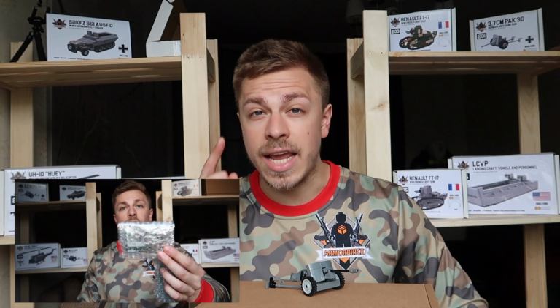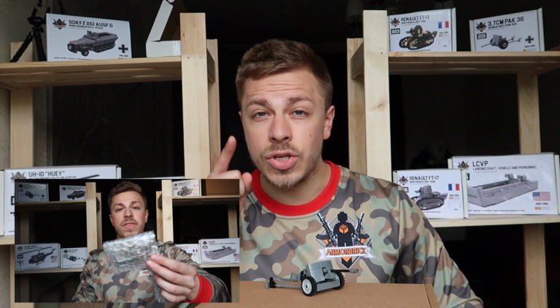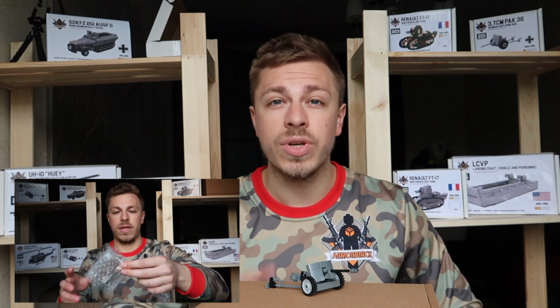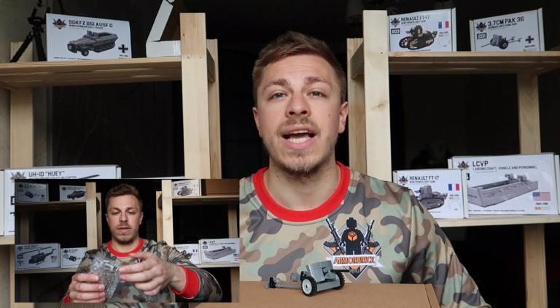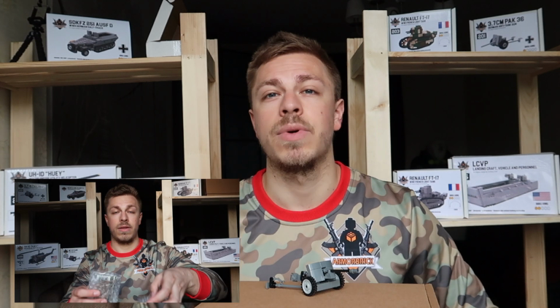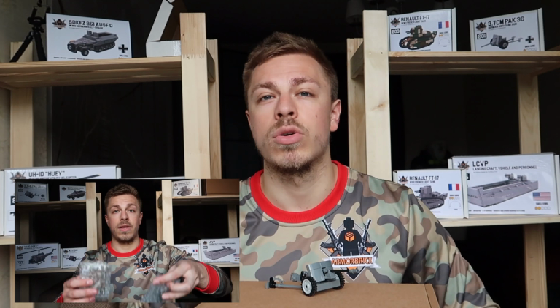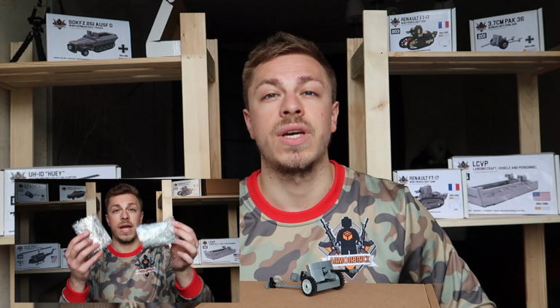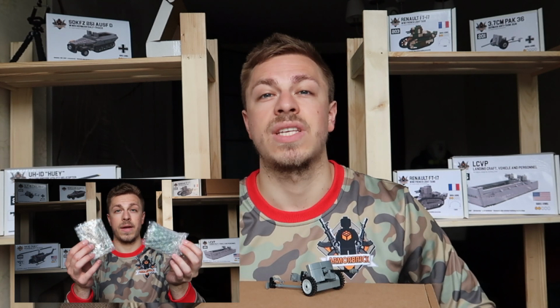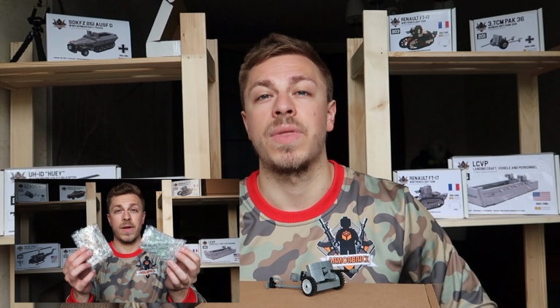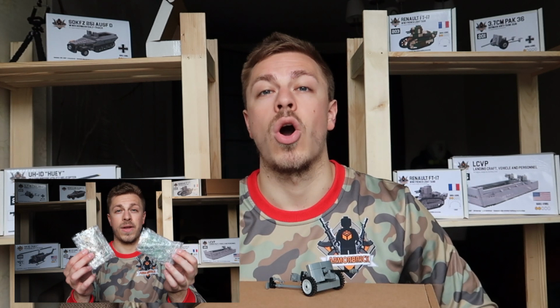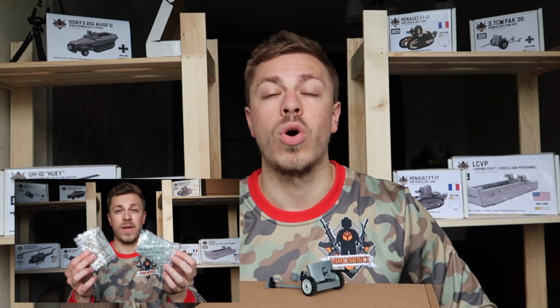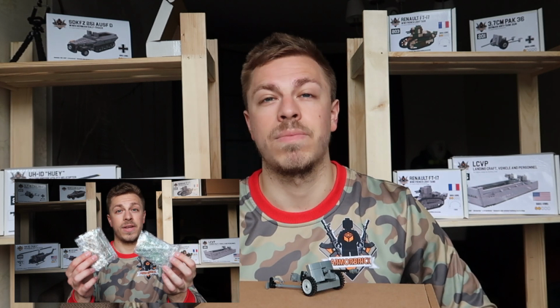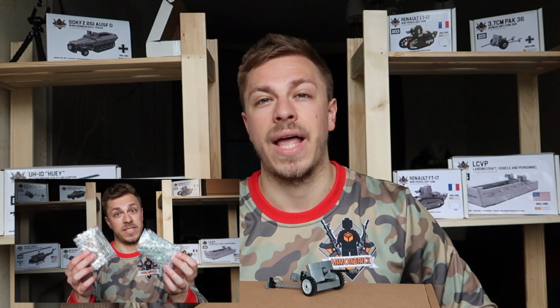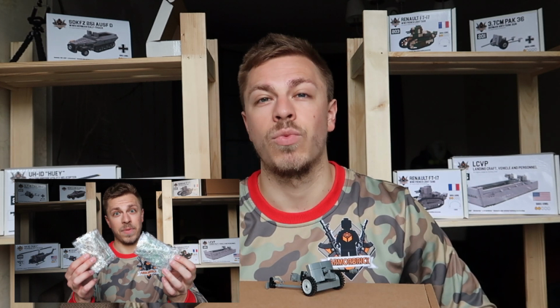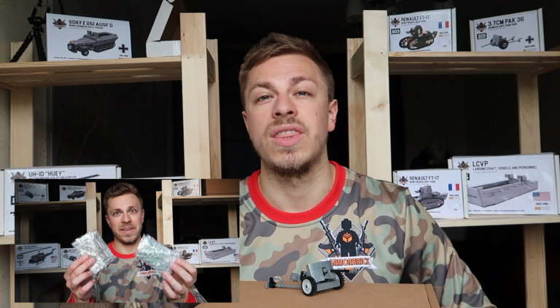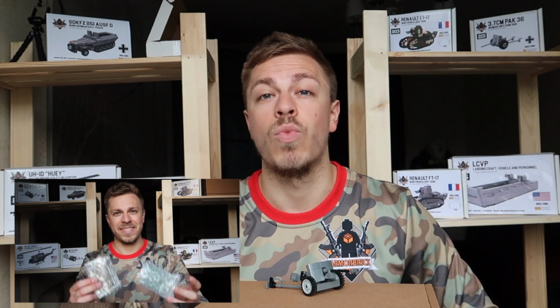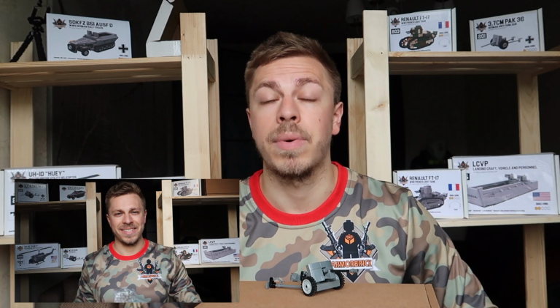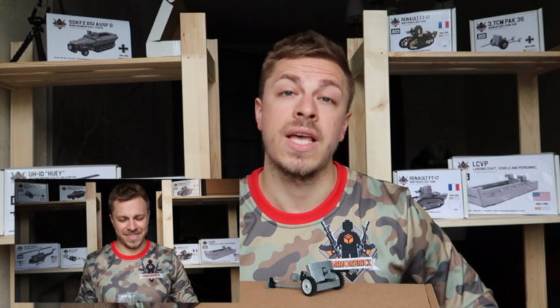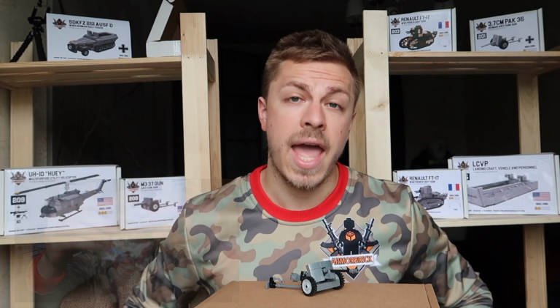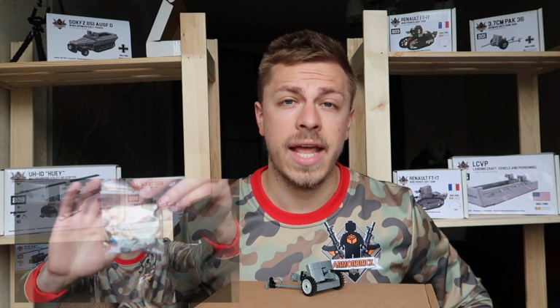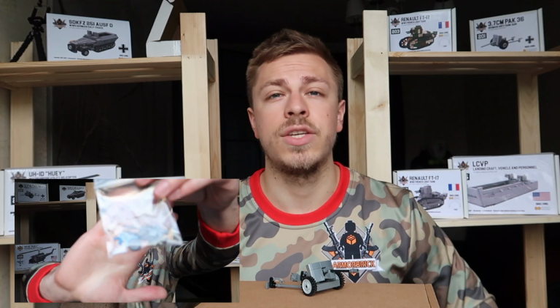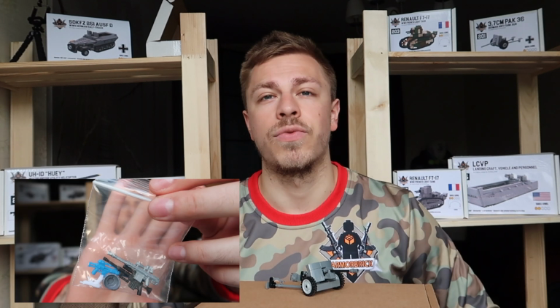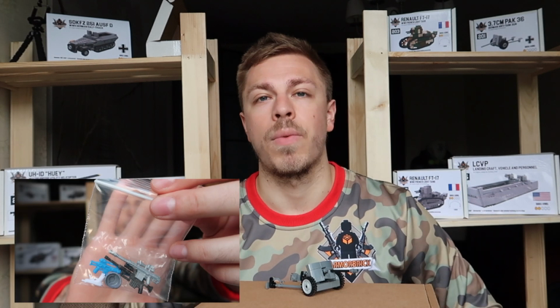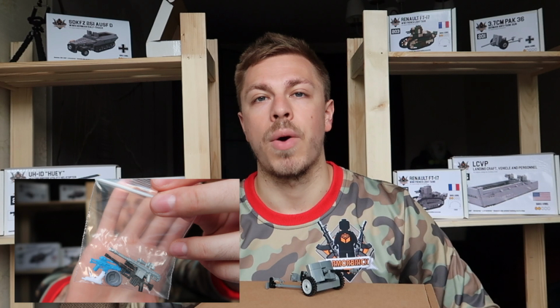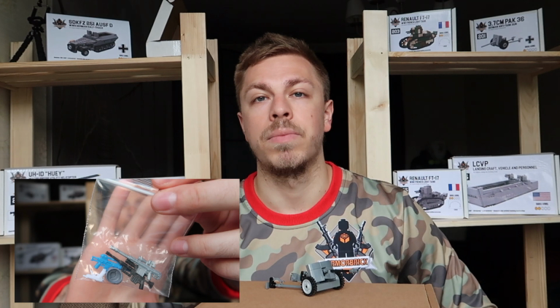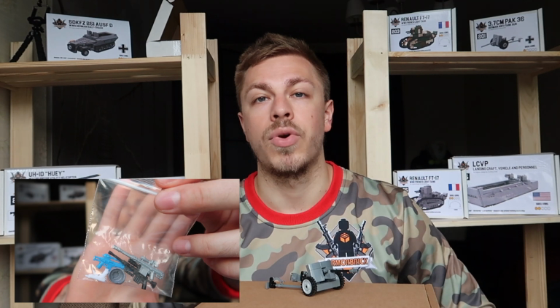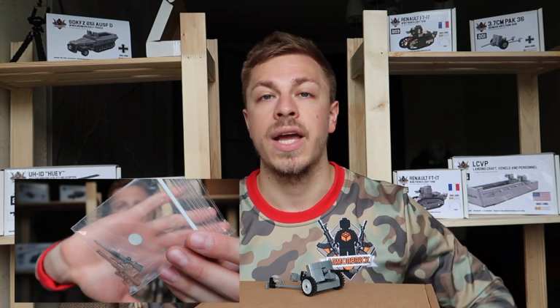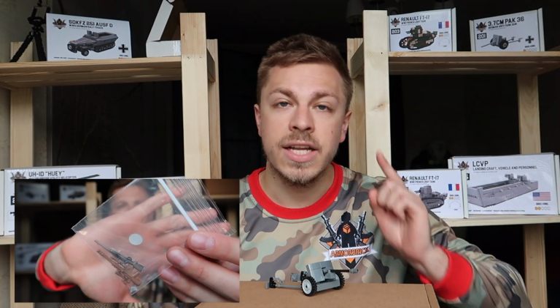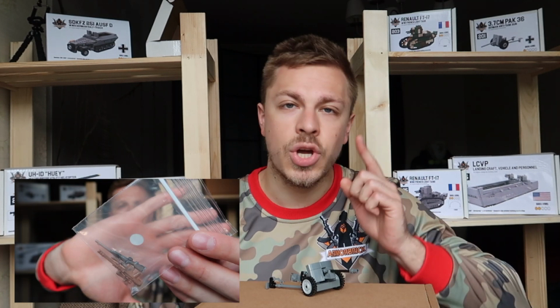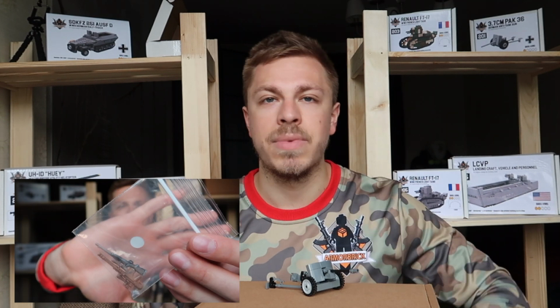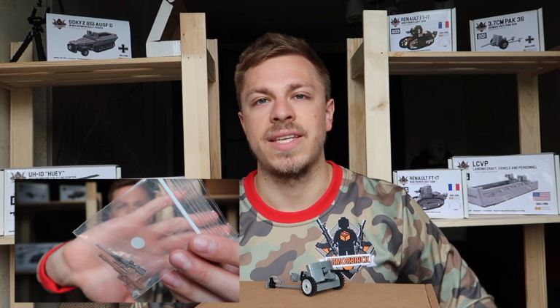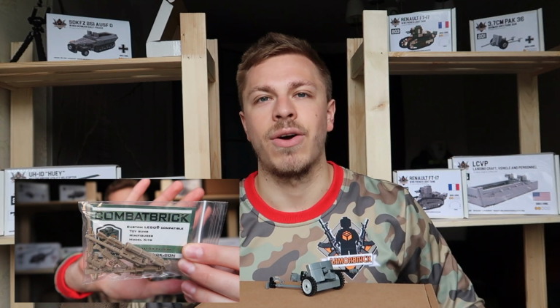Stay tuned guys, because we have something awesome planned with the weapons and gear from Combat Brick. Don't miss out.